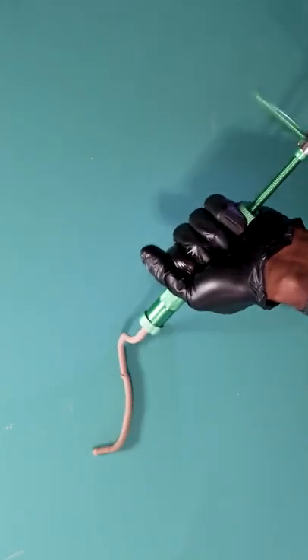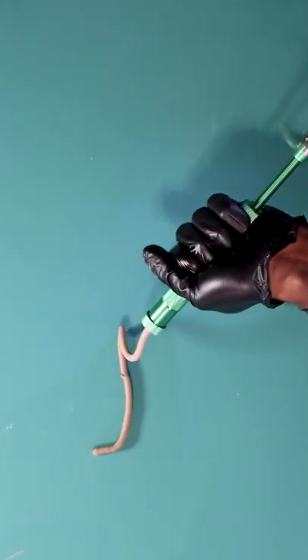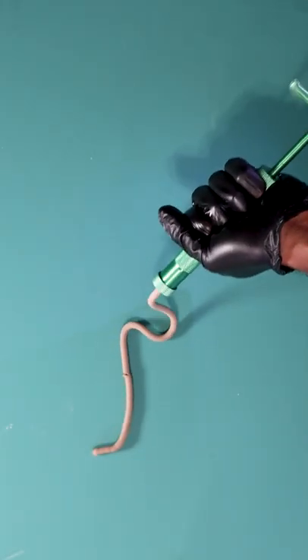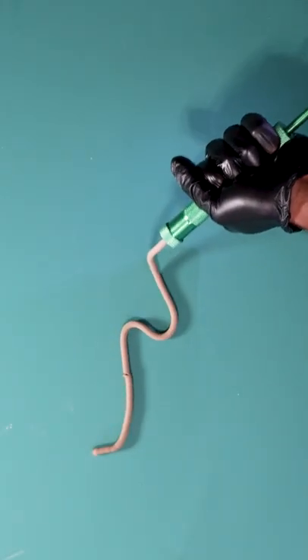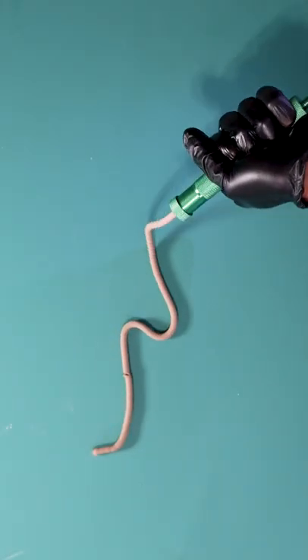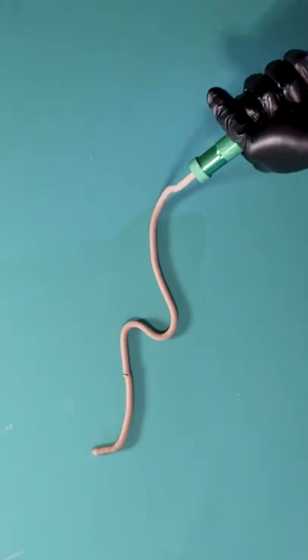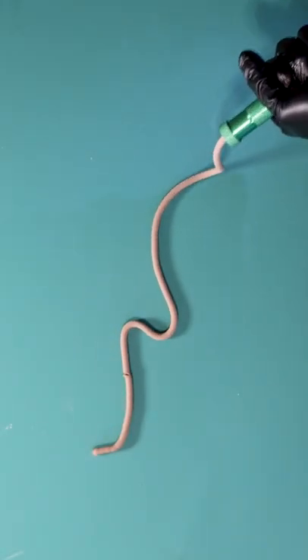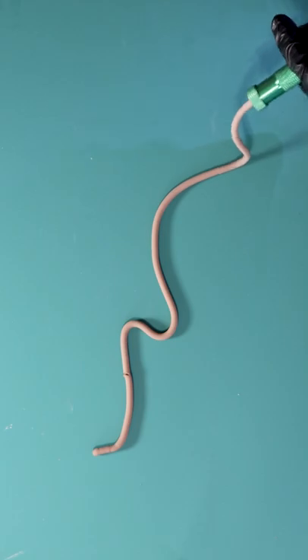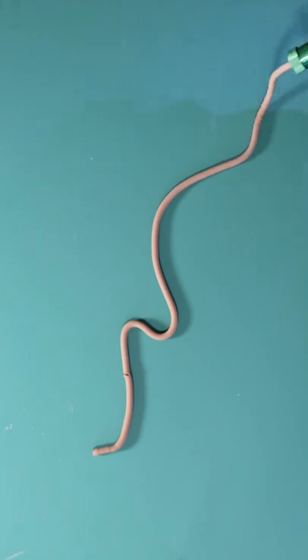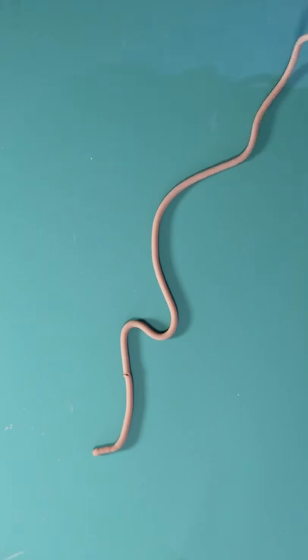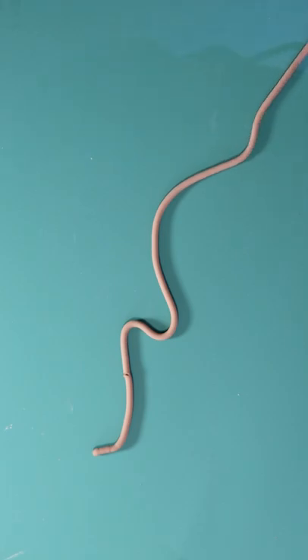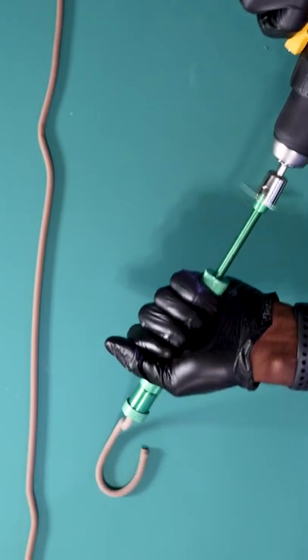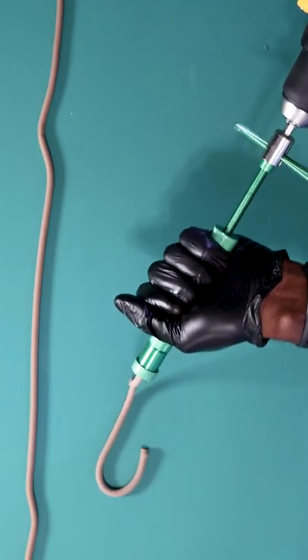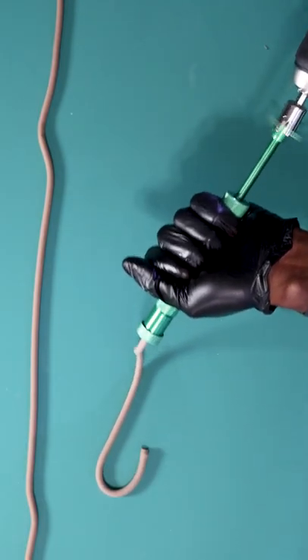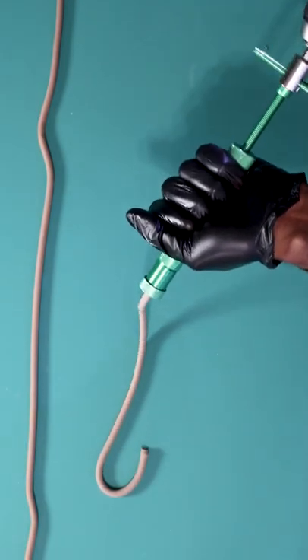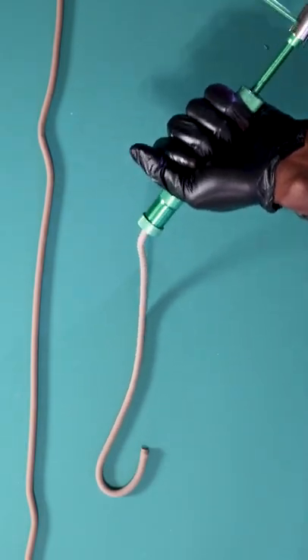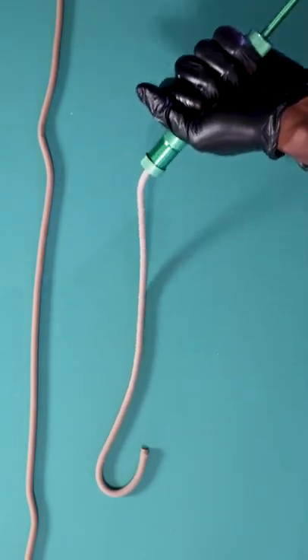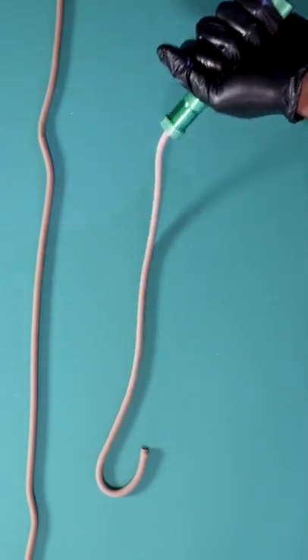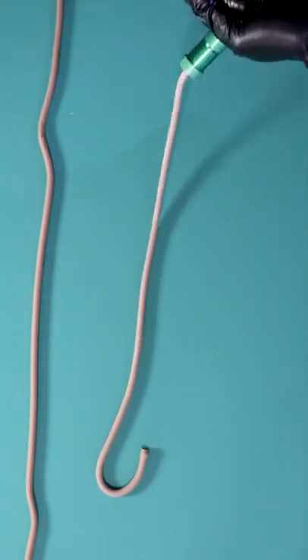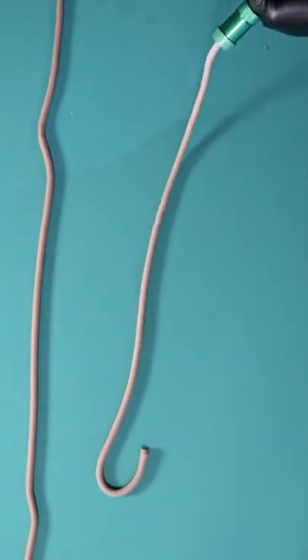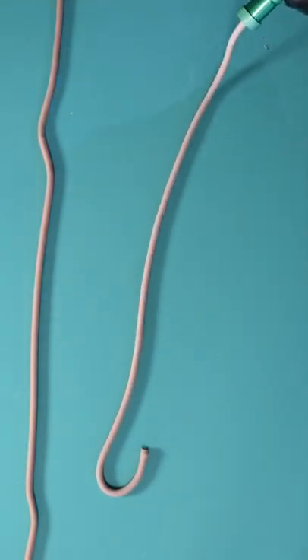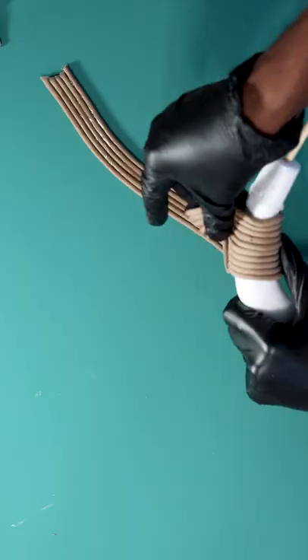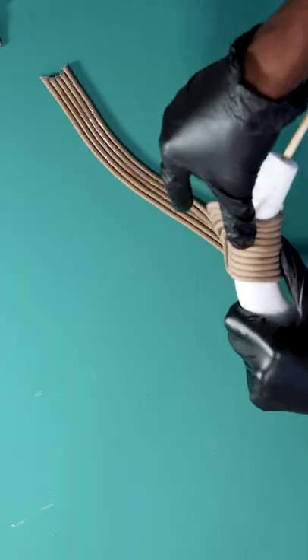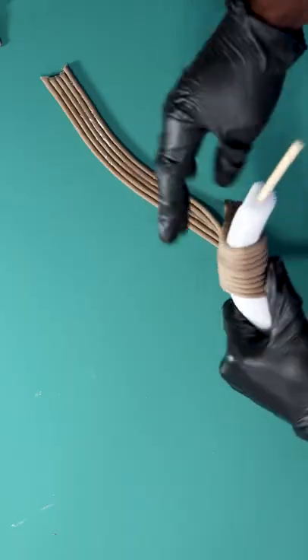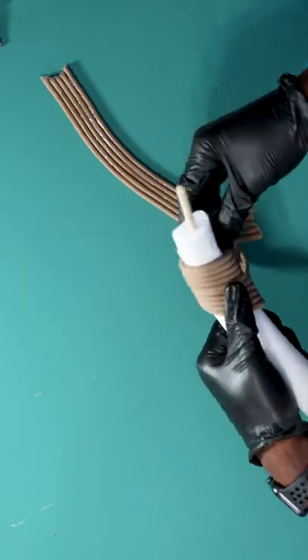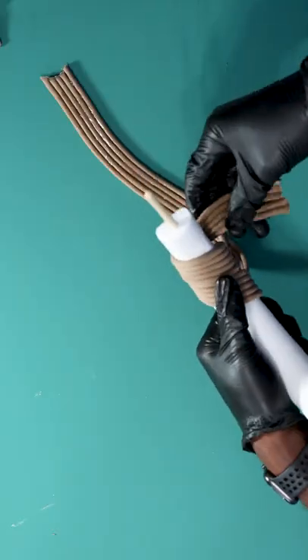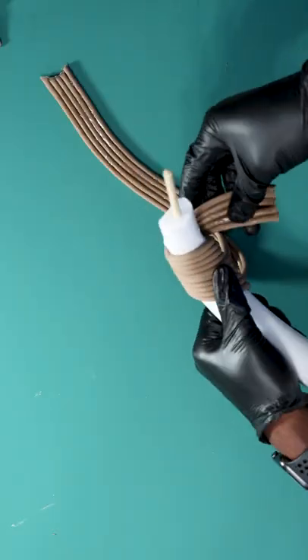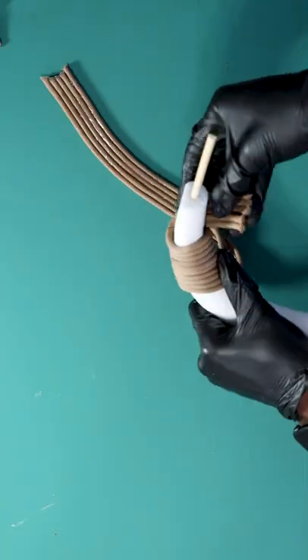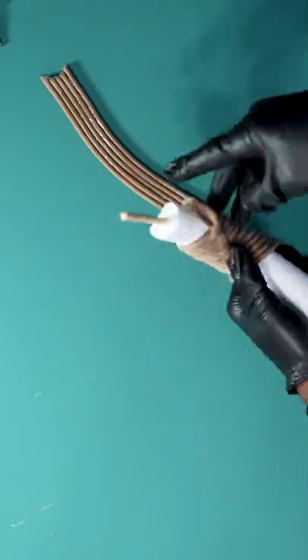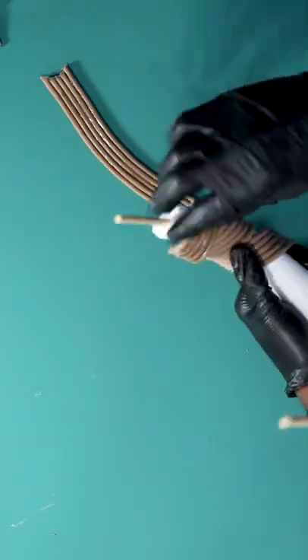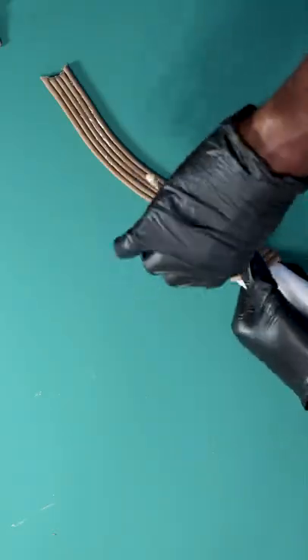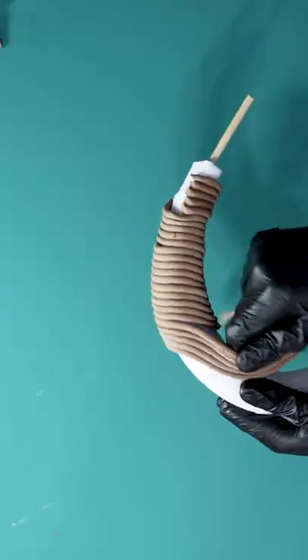For the handle, I used a clay extruder to create ropes of fondant, and then with piping gel, I wrapped them around a foam arc that I made, and that's the cake complete.